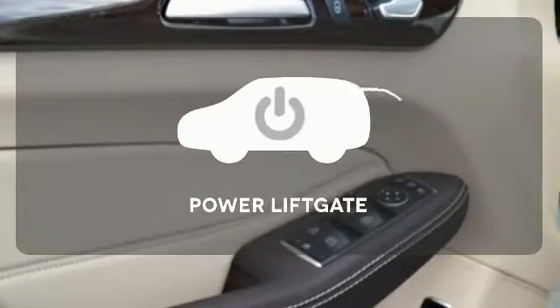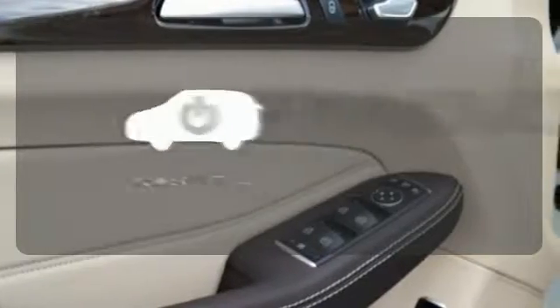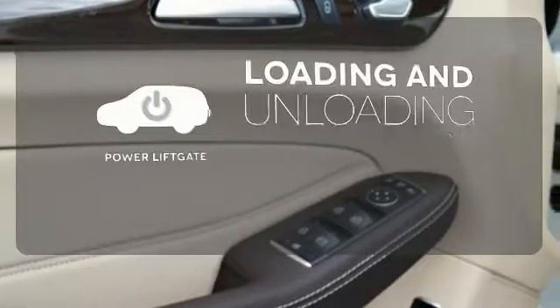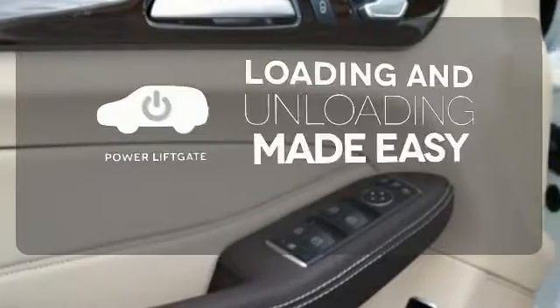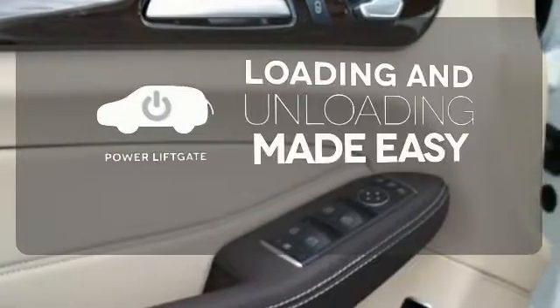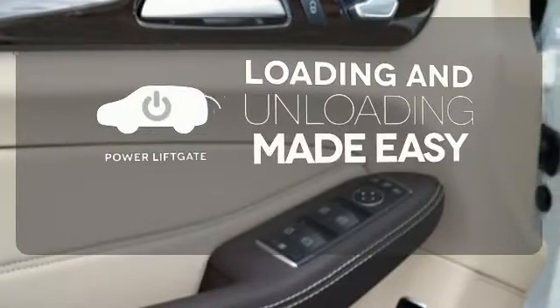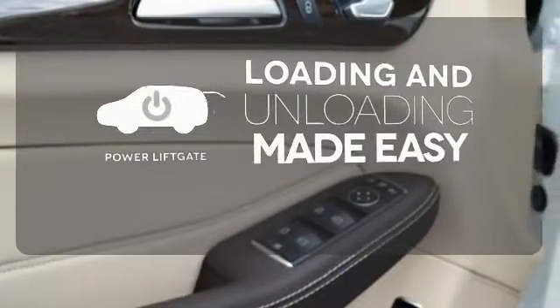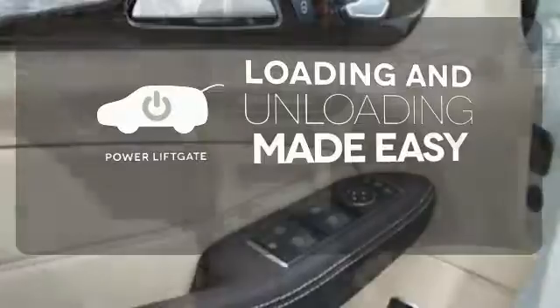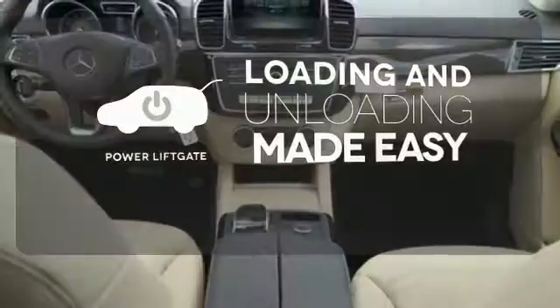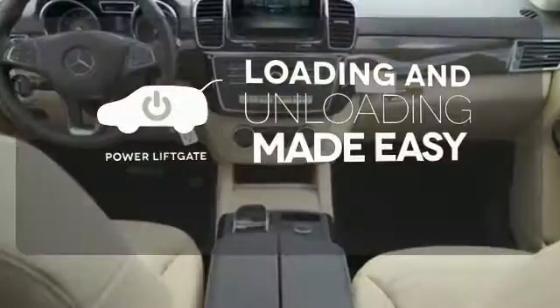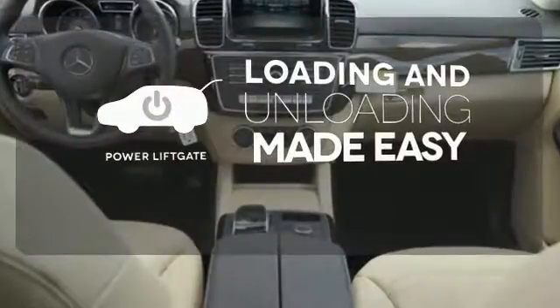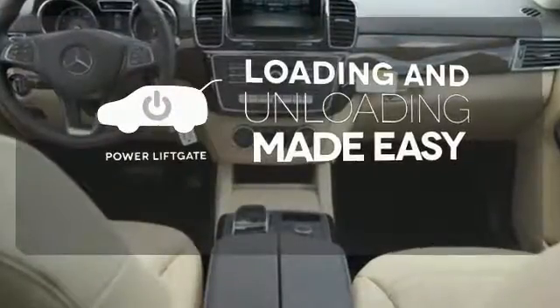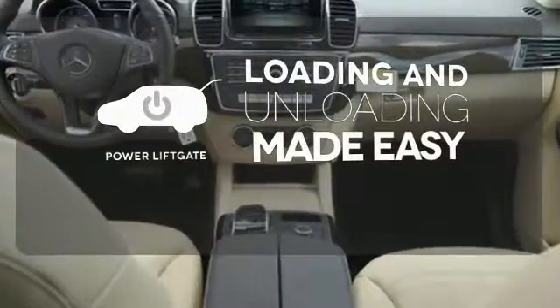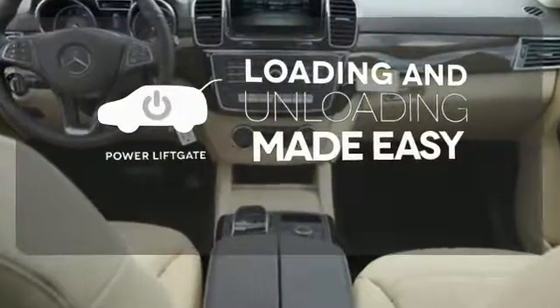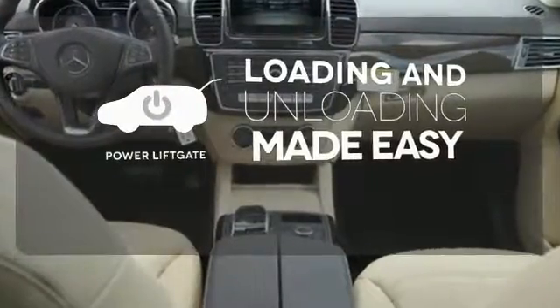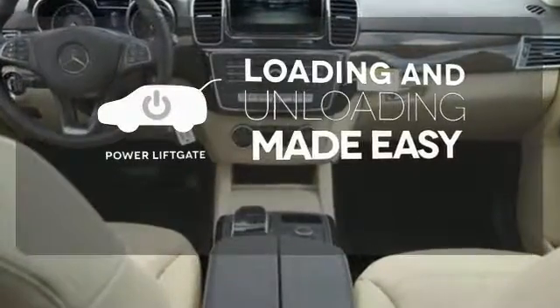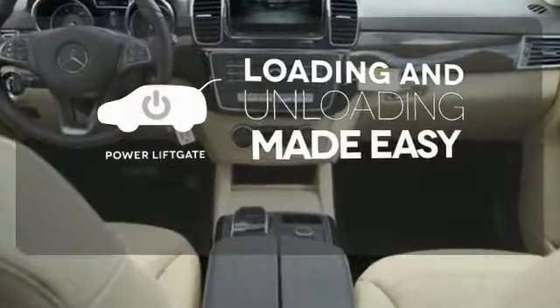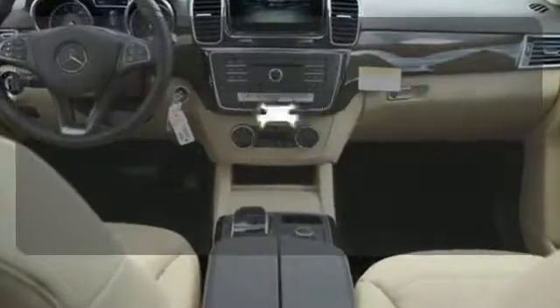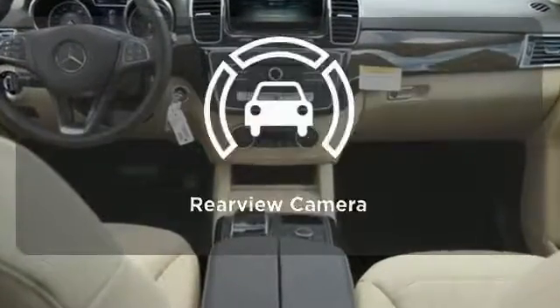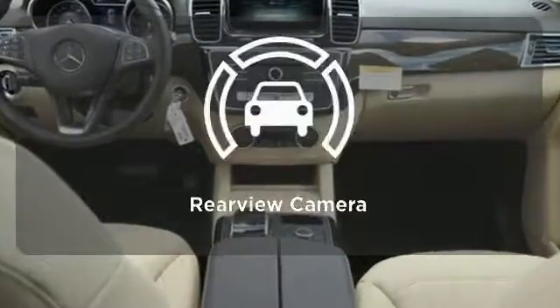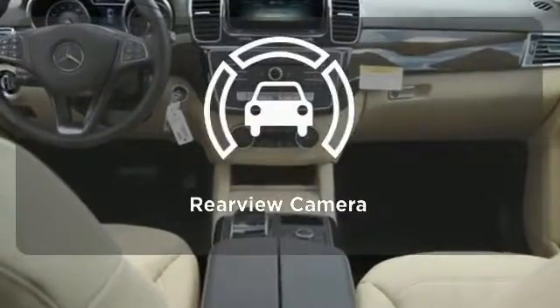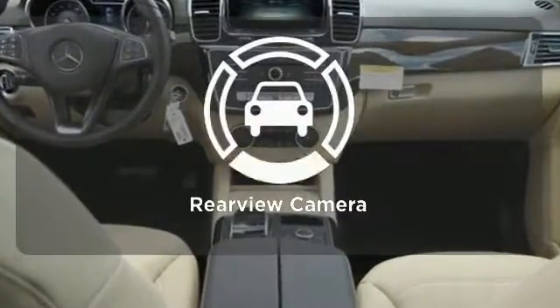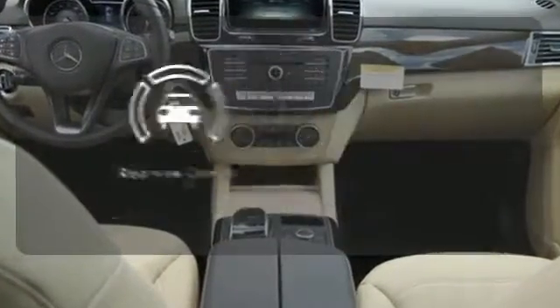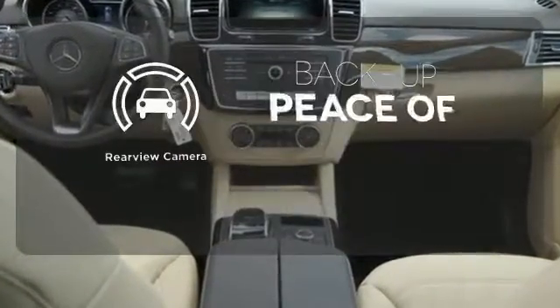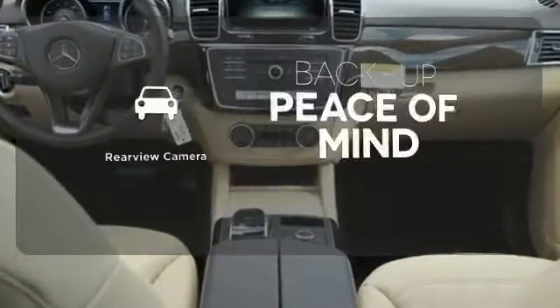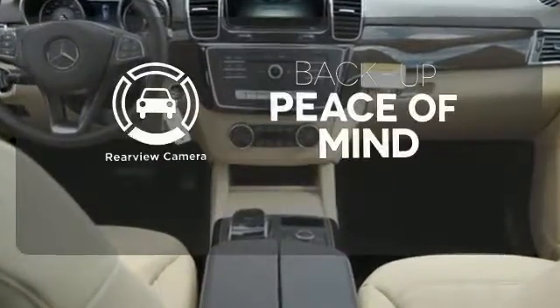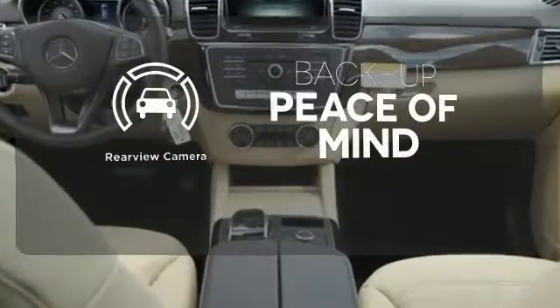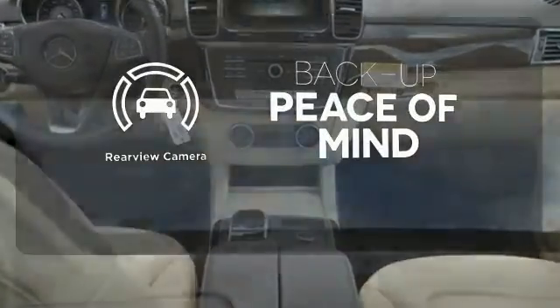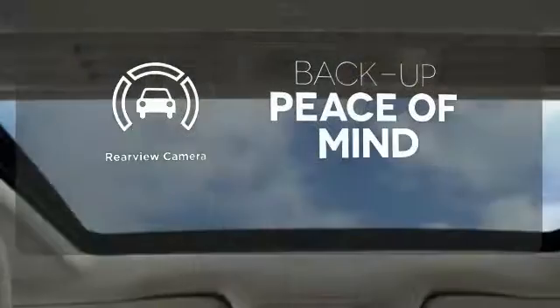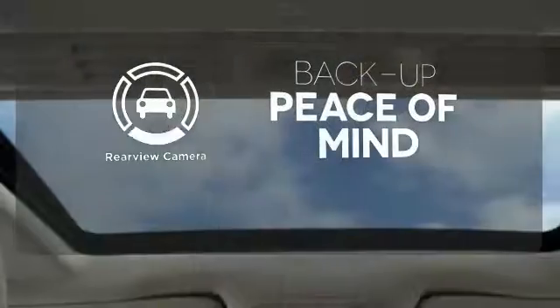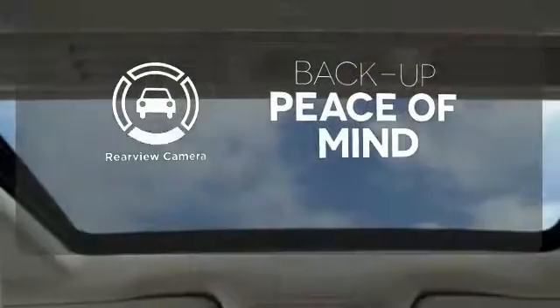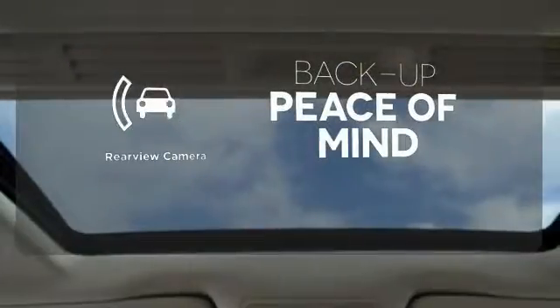Loading and unloading your vehicle just got easier with the power liftgate. Hindsight is 20-20 with the backup camera.